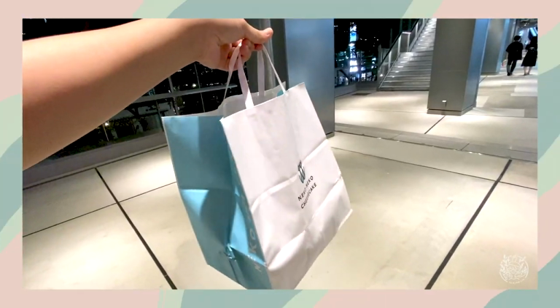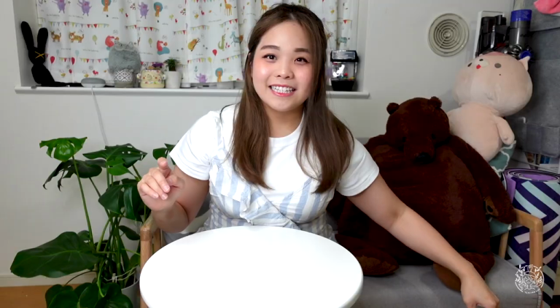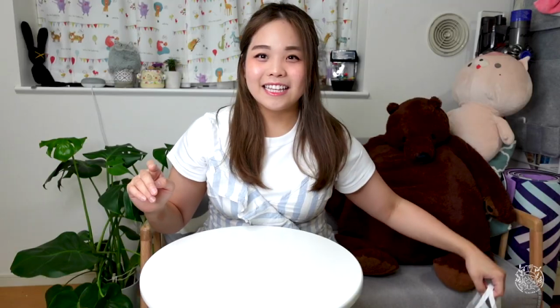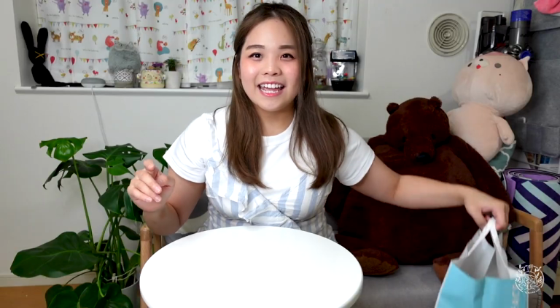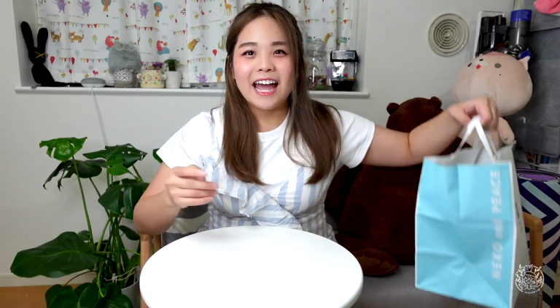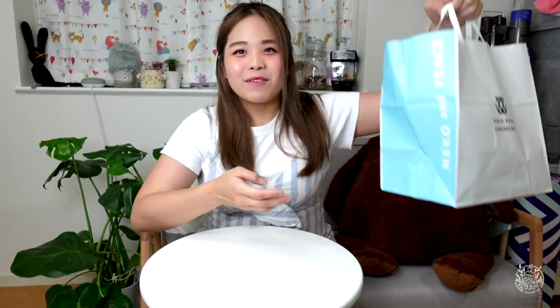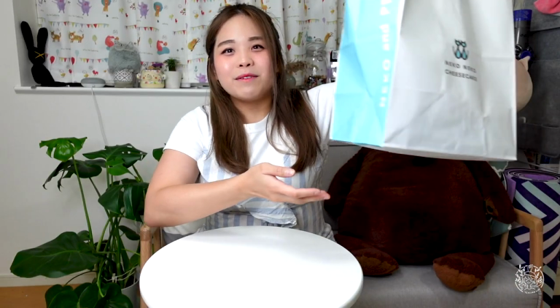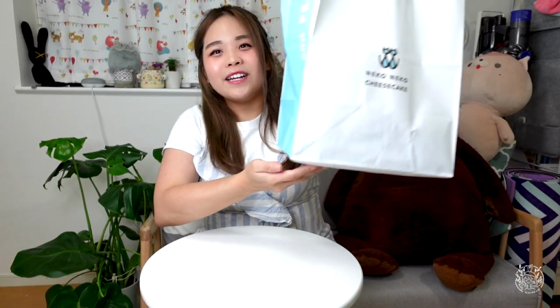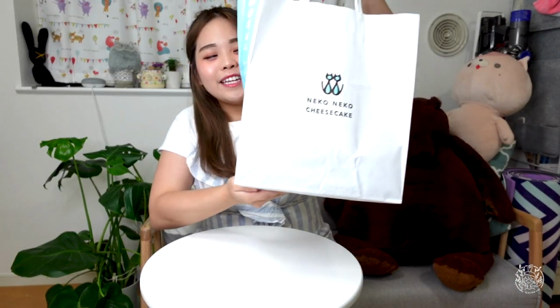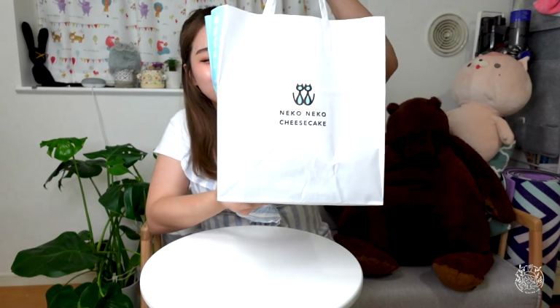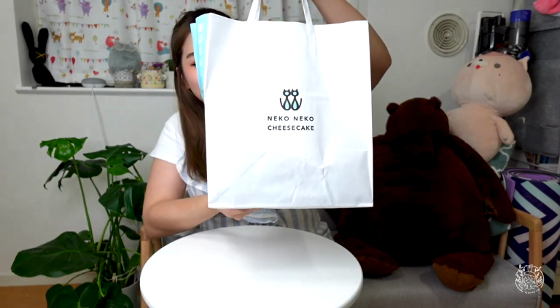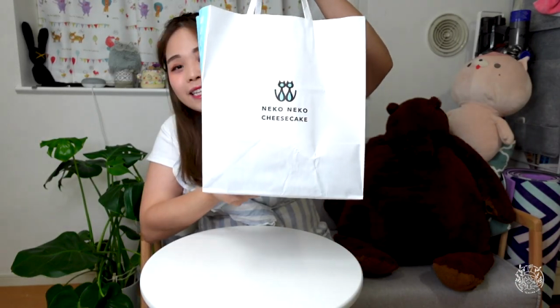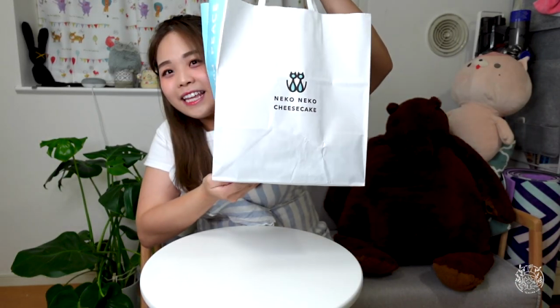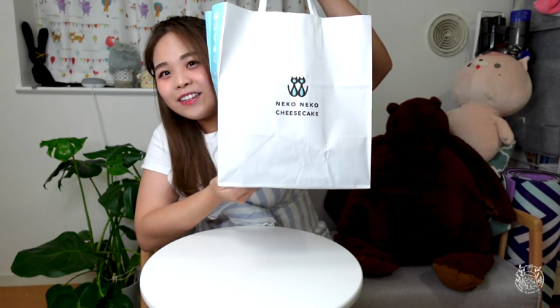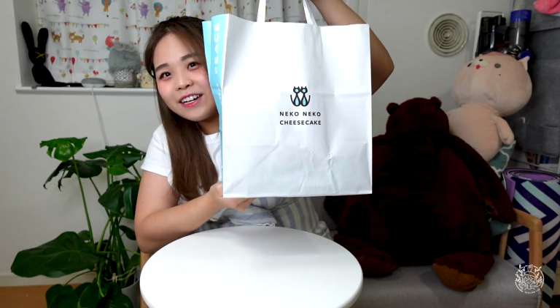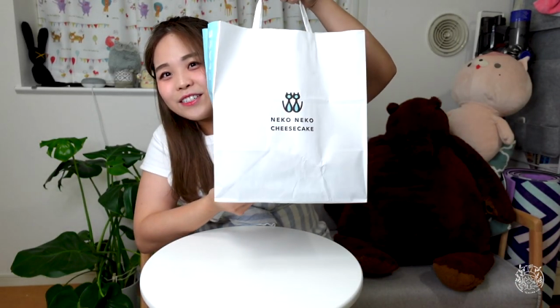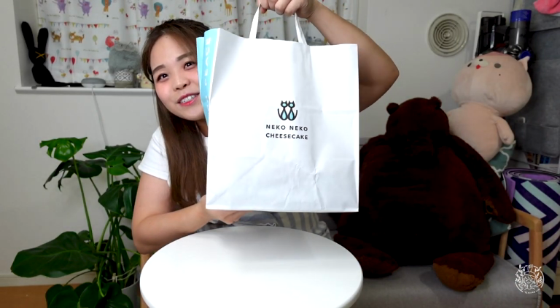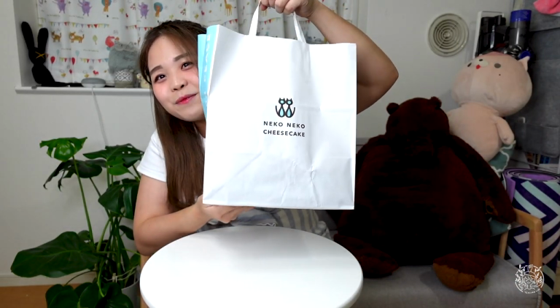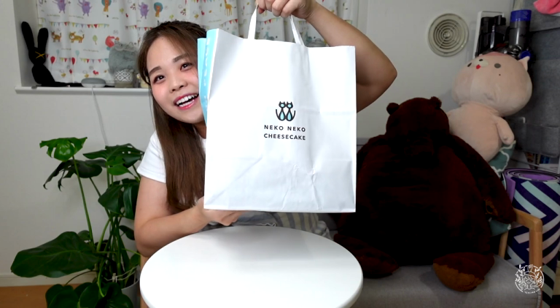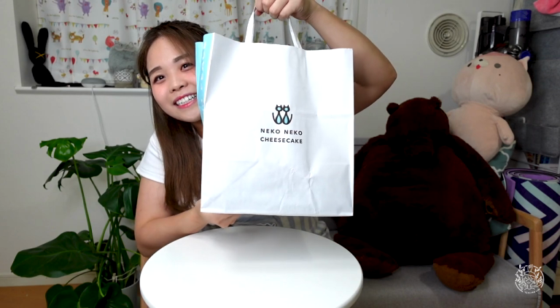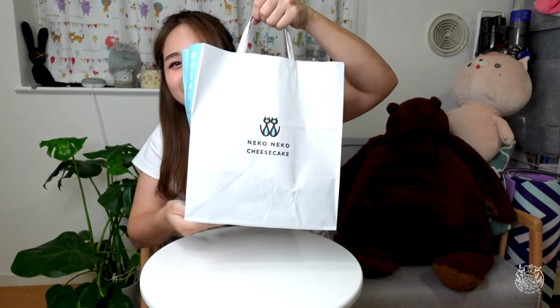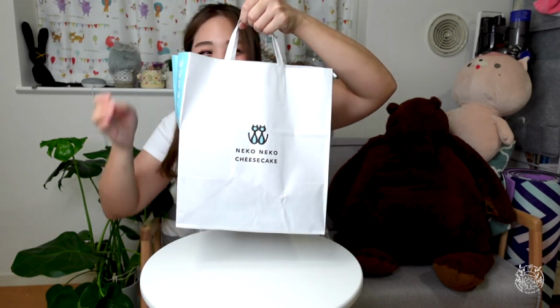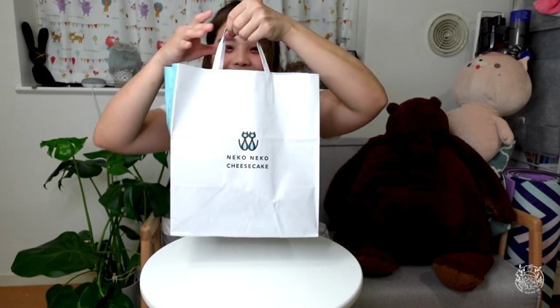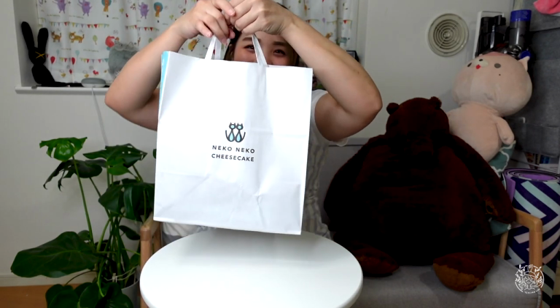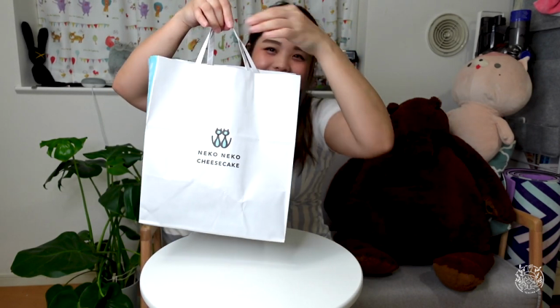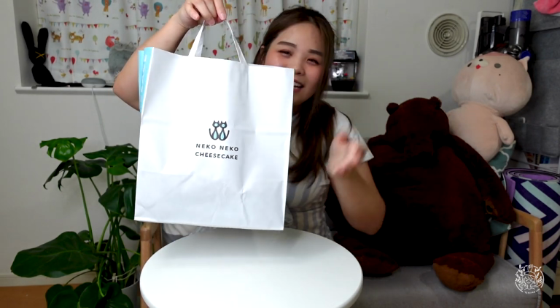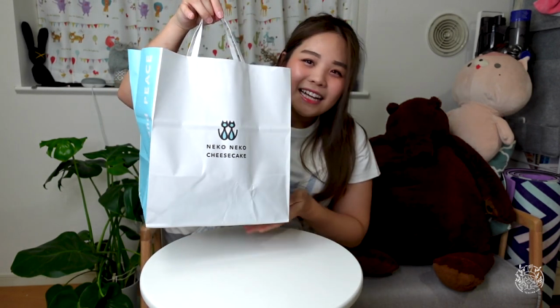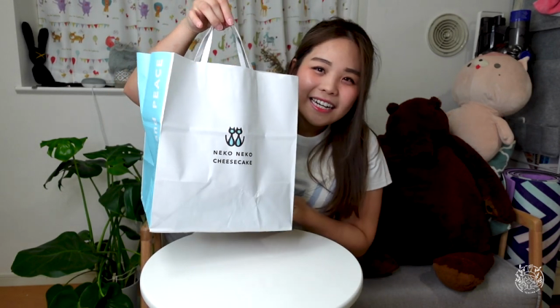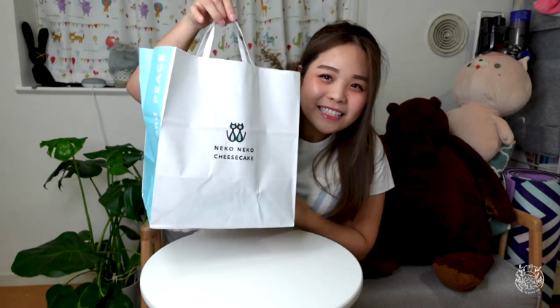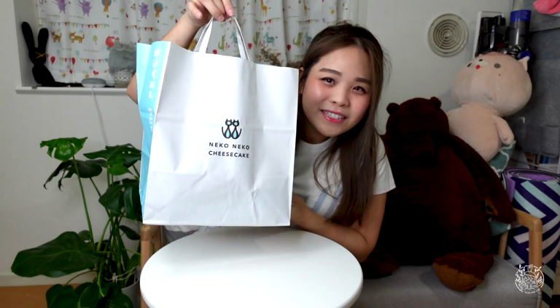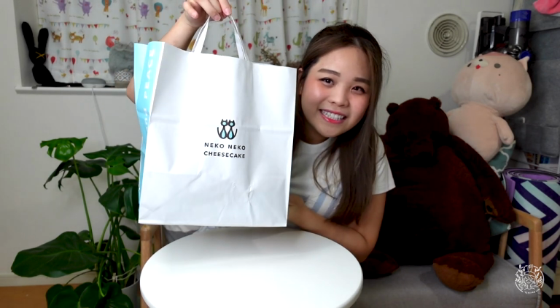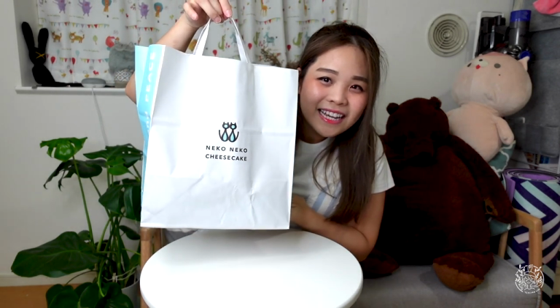Today I'm gonna bring you Neko Neko Shokupan! Let's see what's inside!